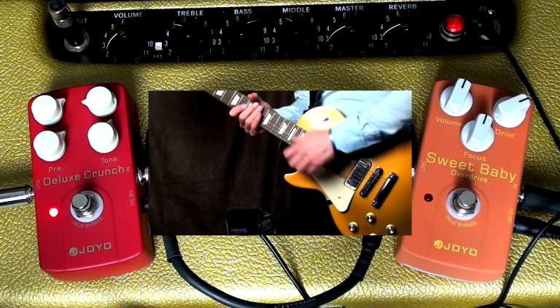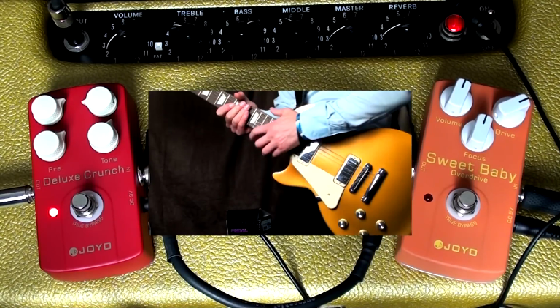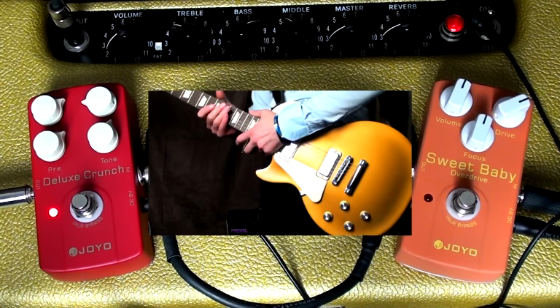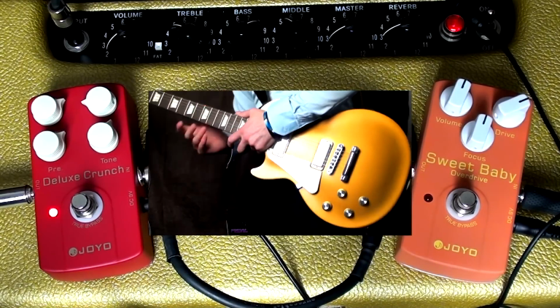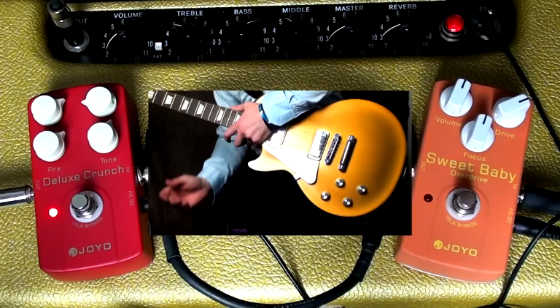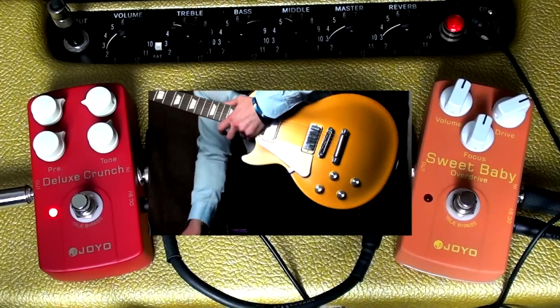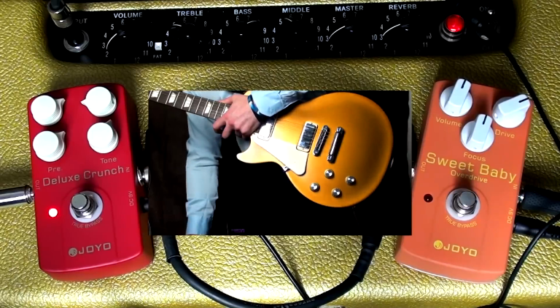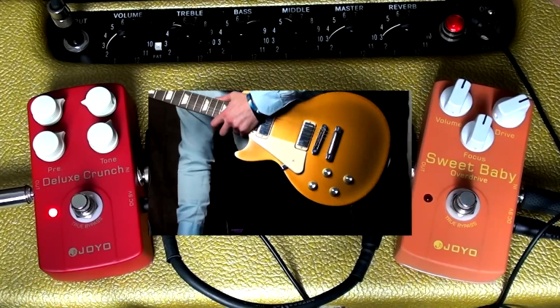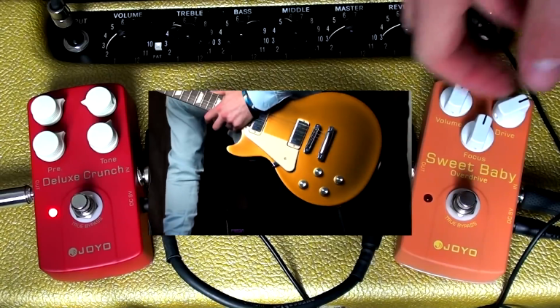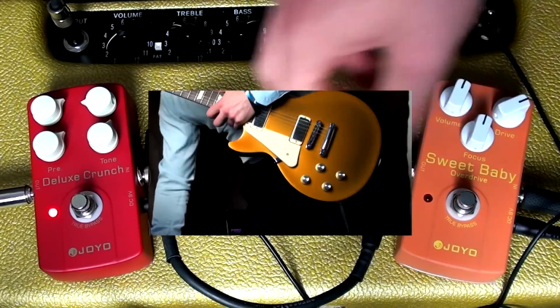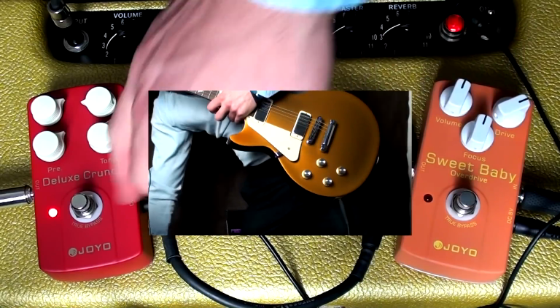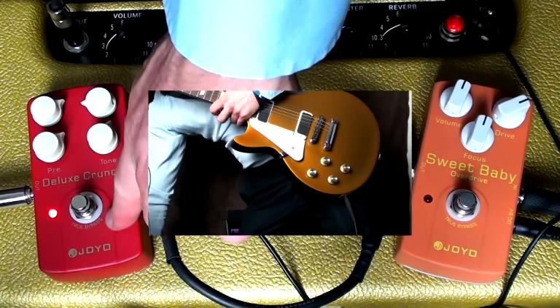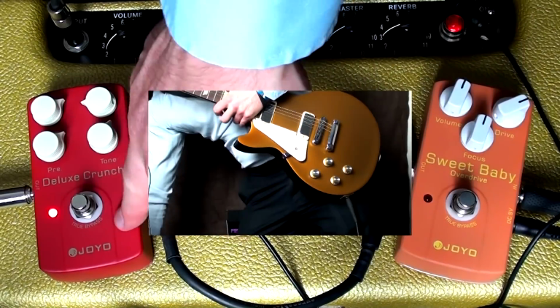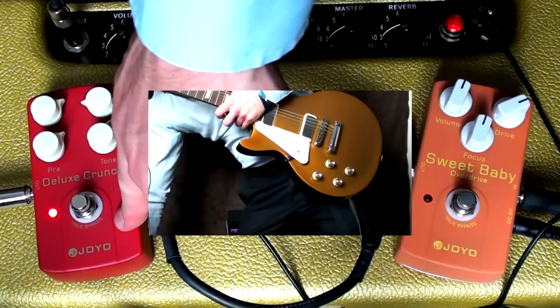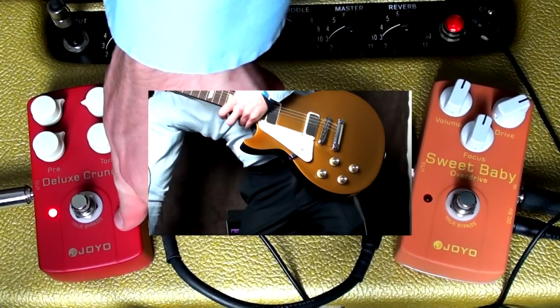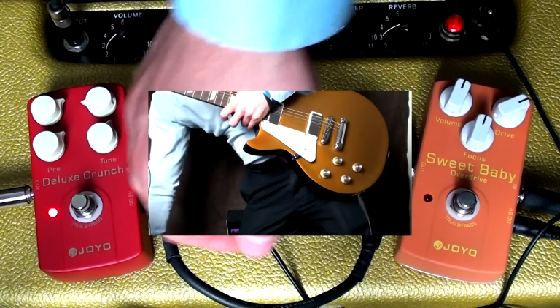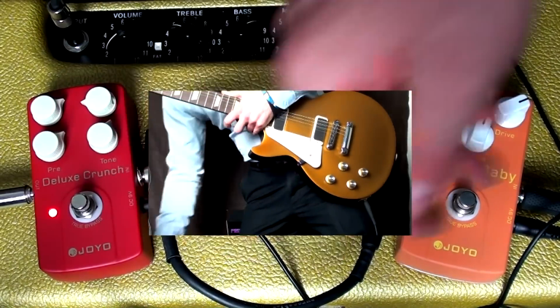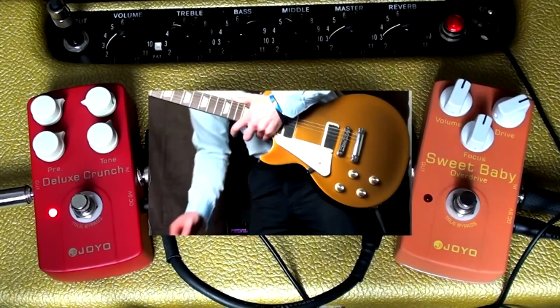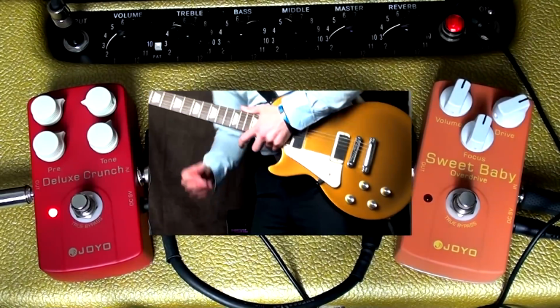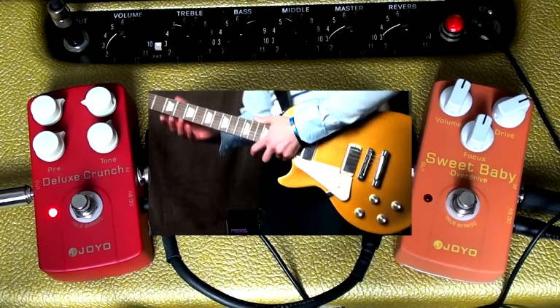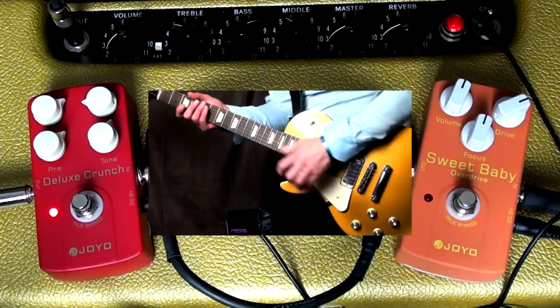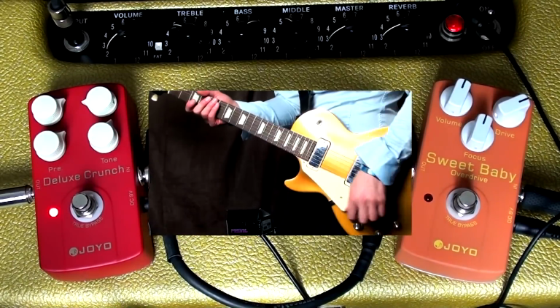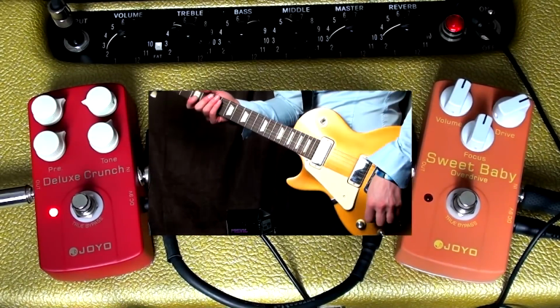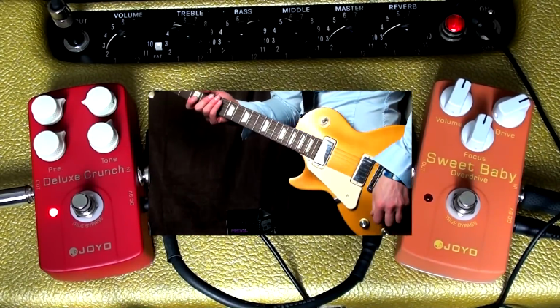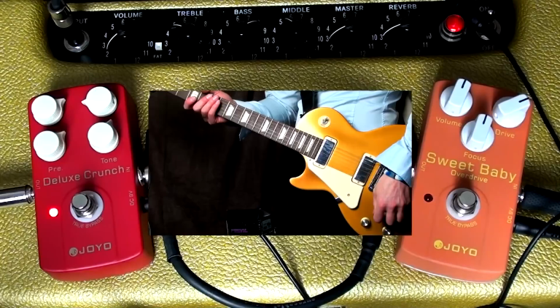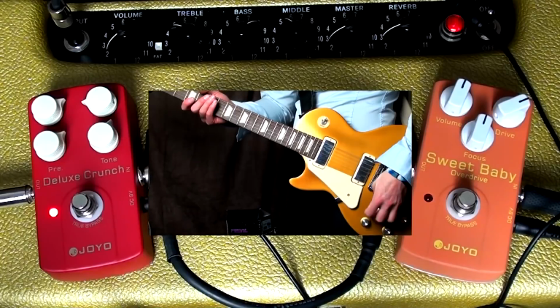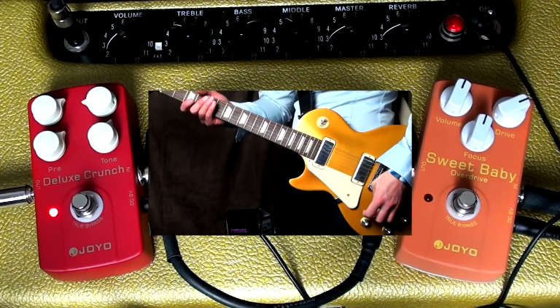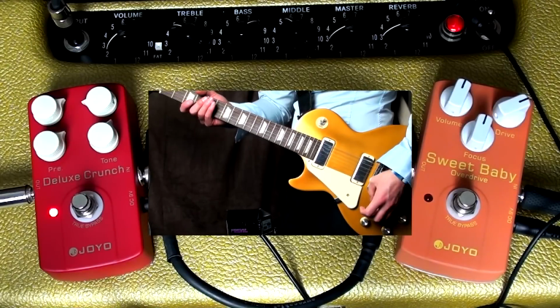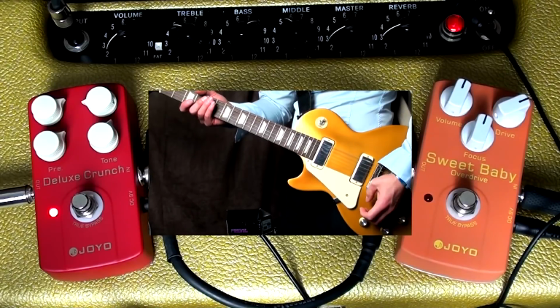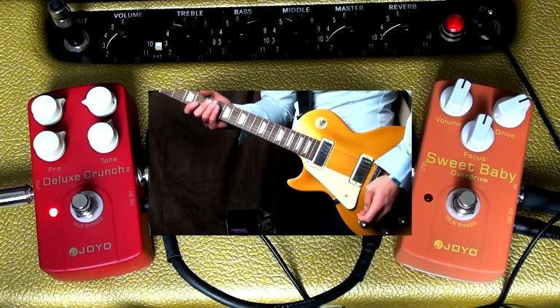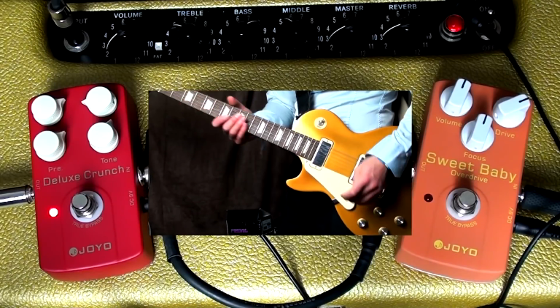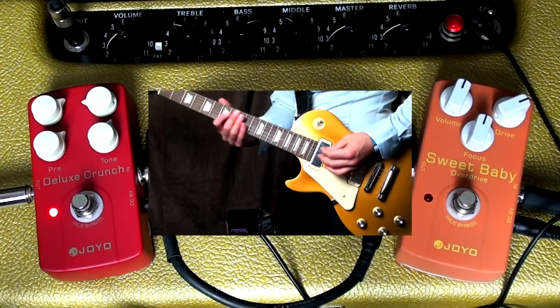They're very different pedals — this one is obviously aimed towards more of that heavier sort of rock sound.